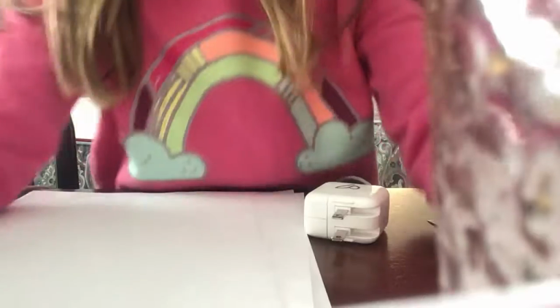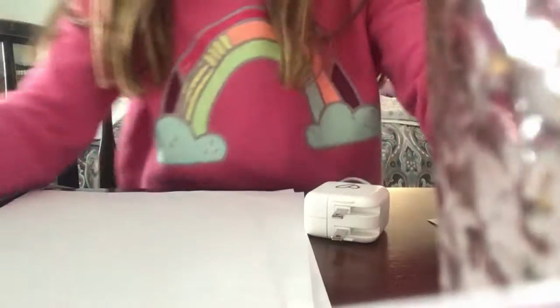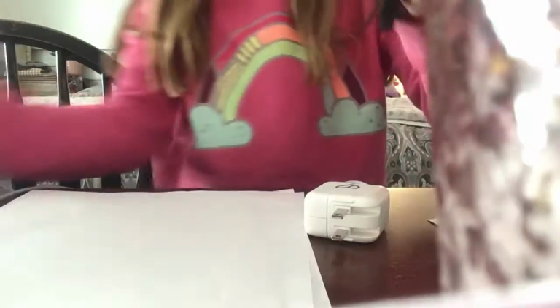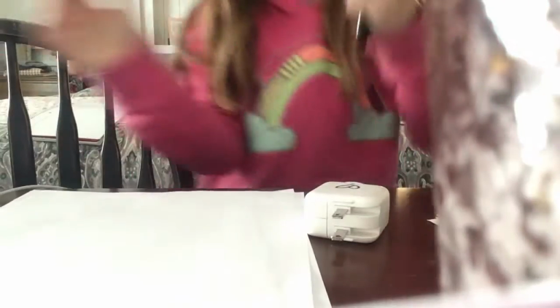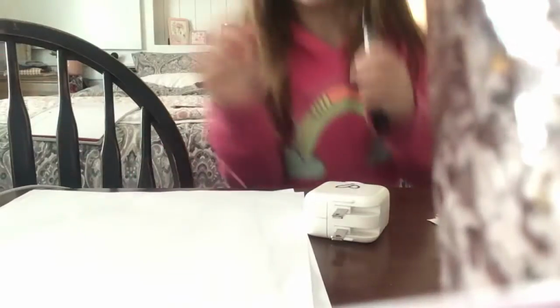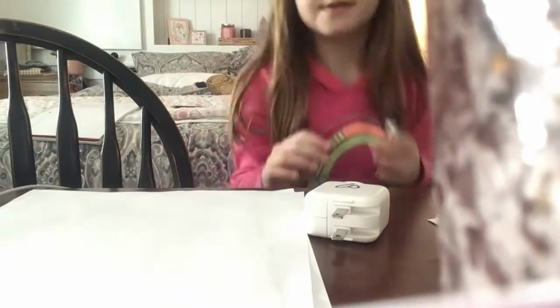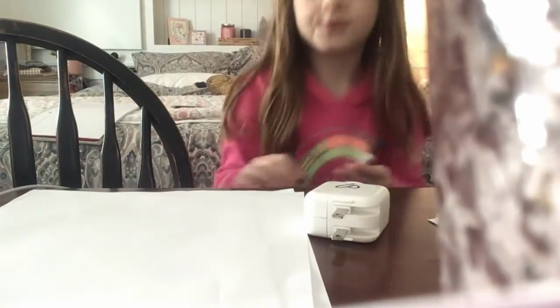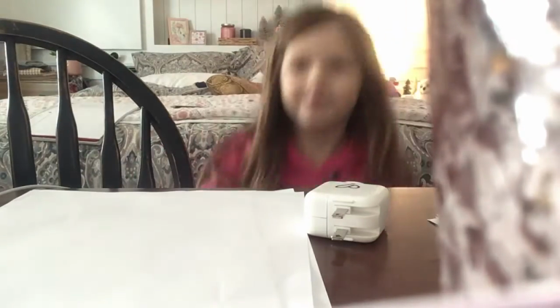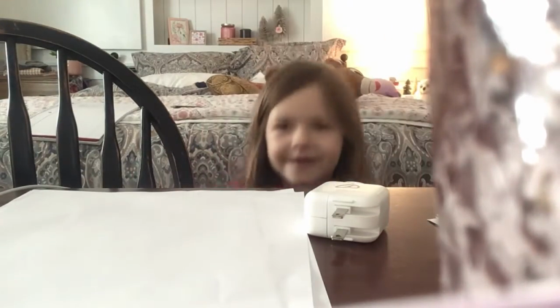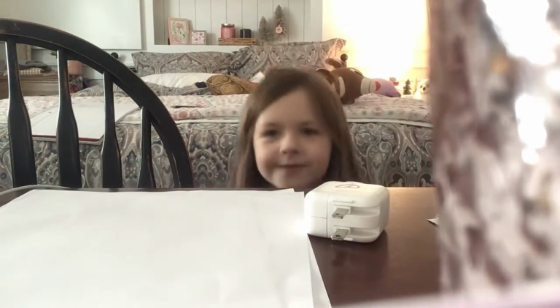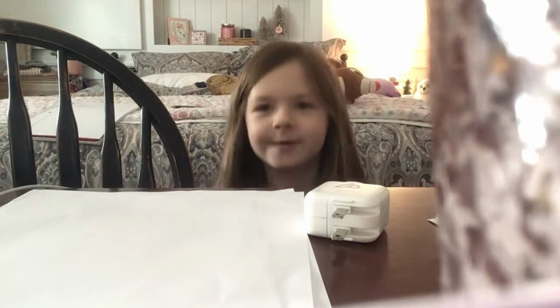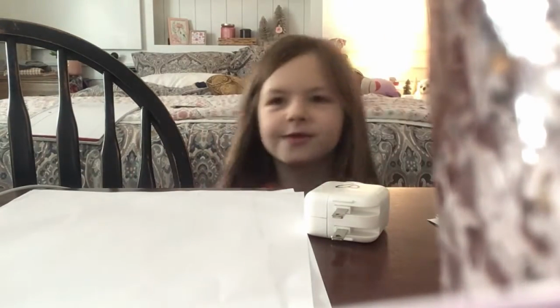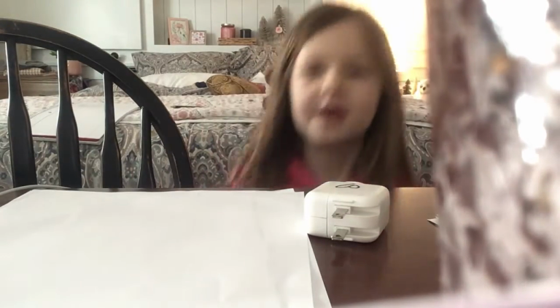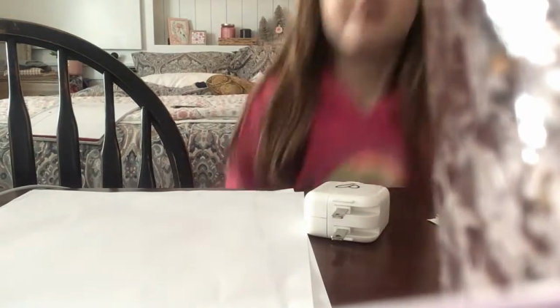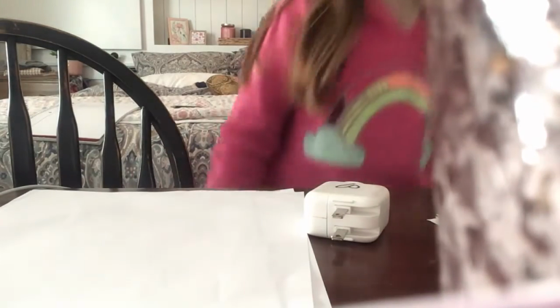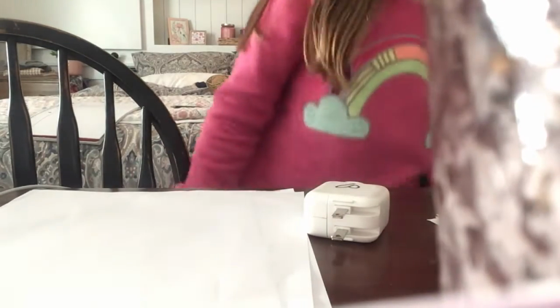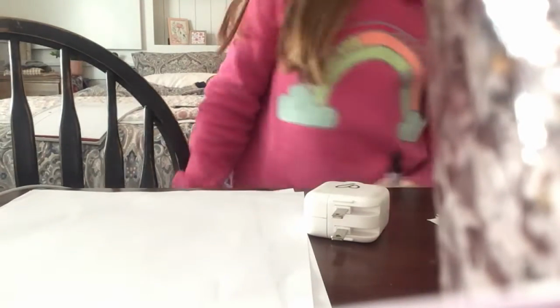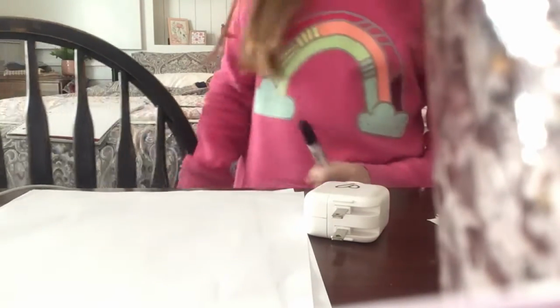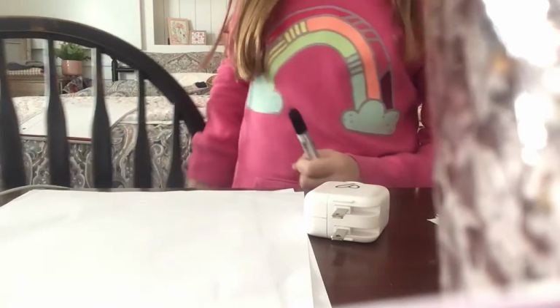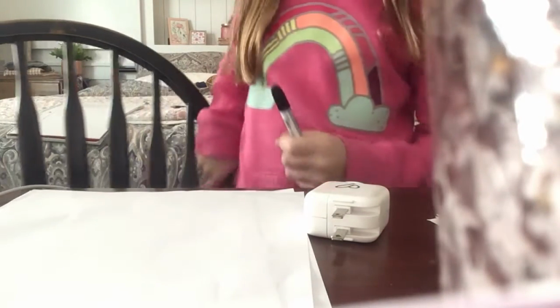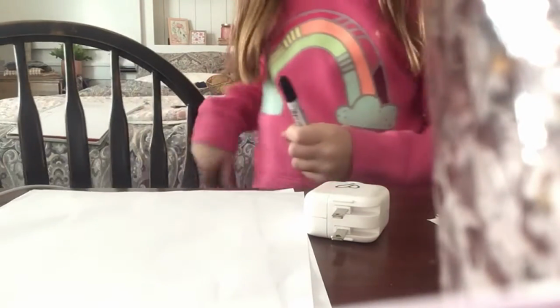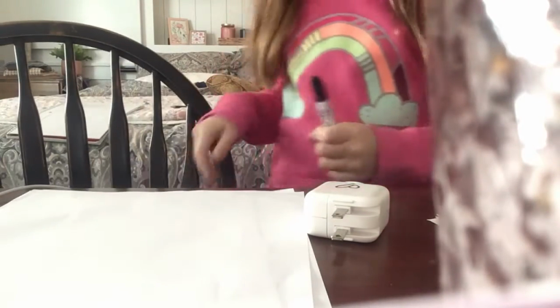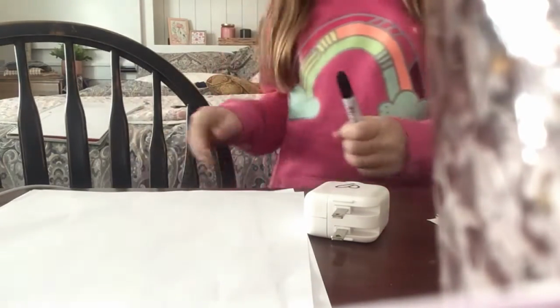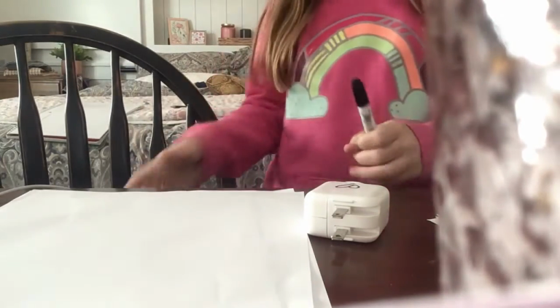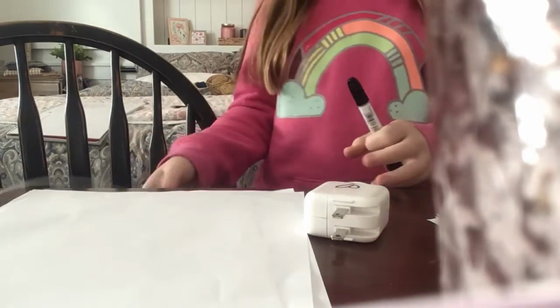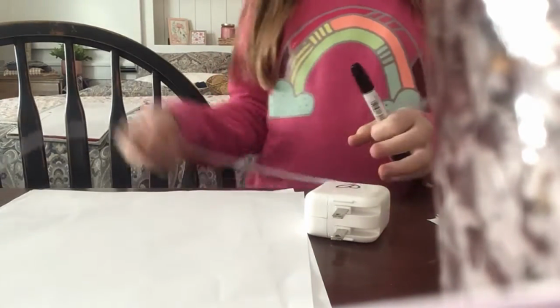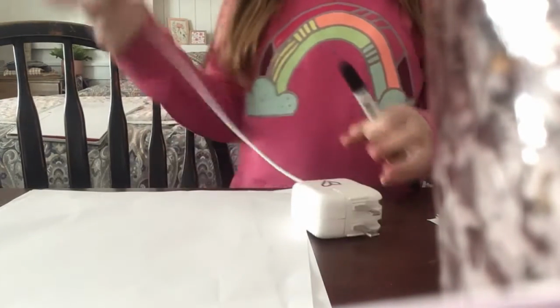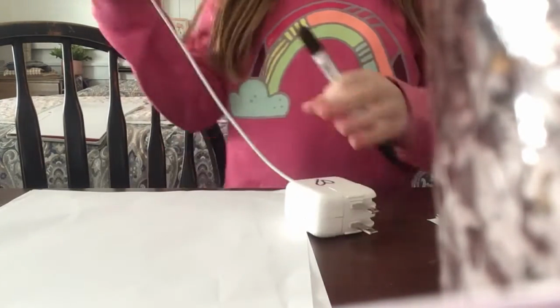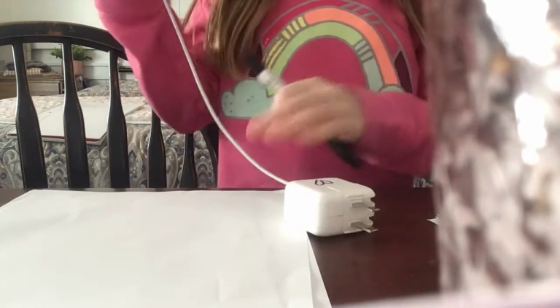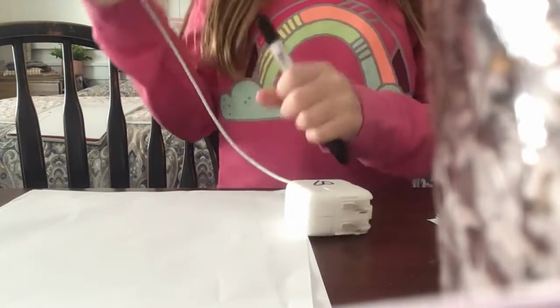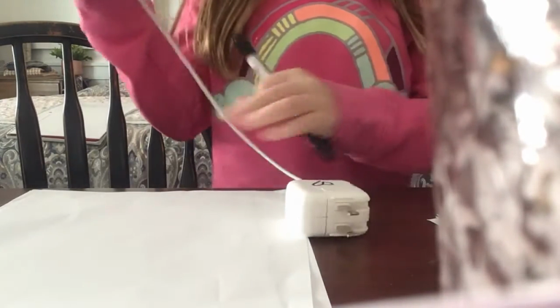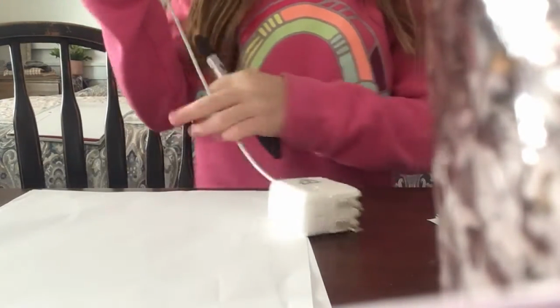Hi guys, welcome to my channel. Today we are going to be drawing a North Pole sign.